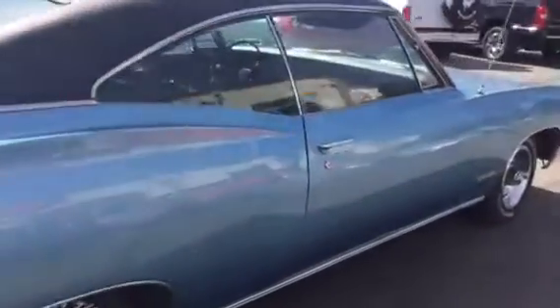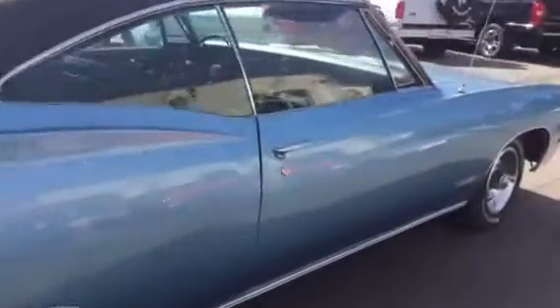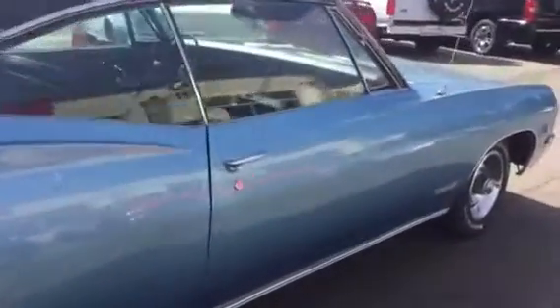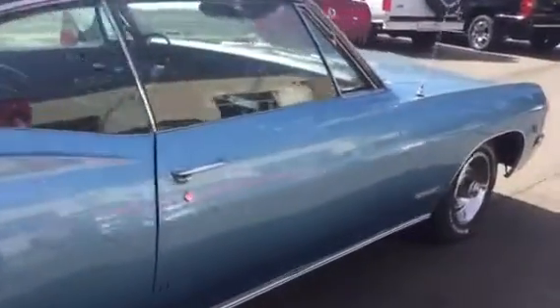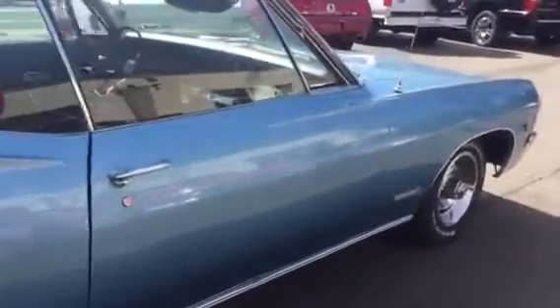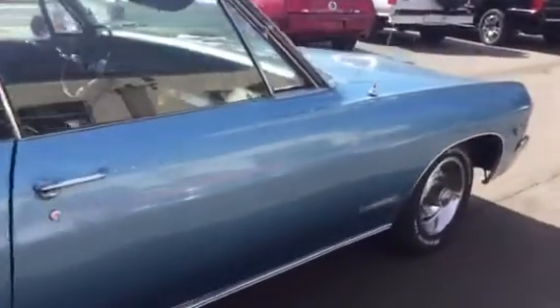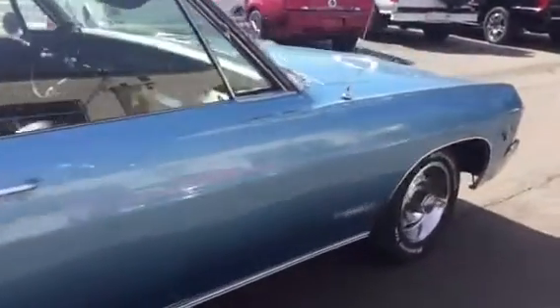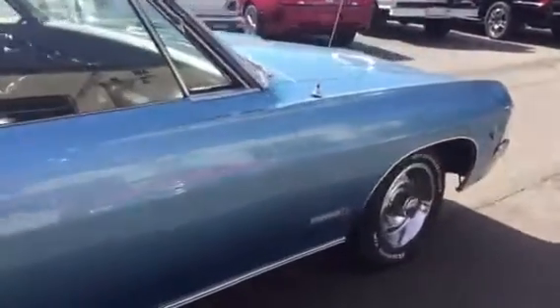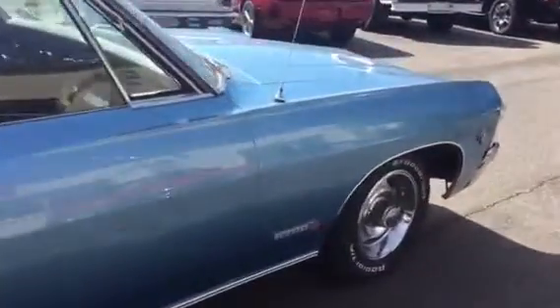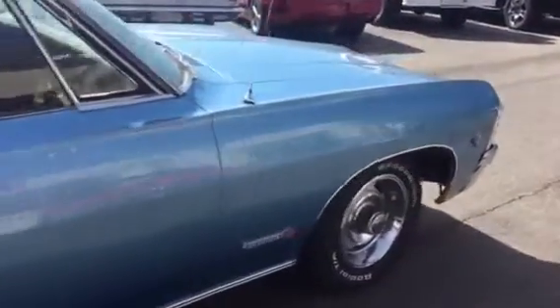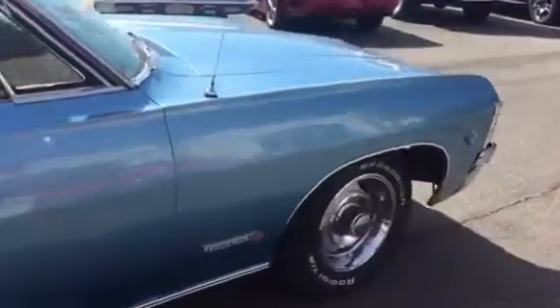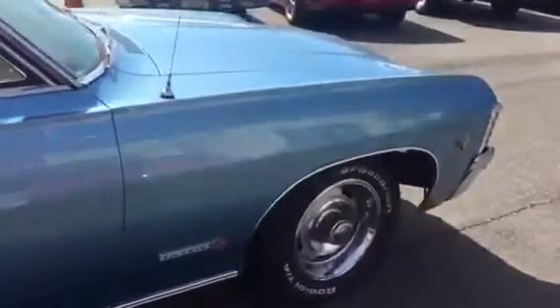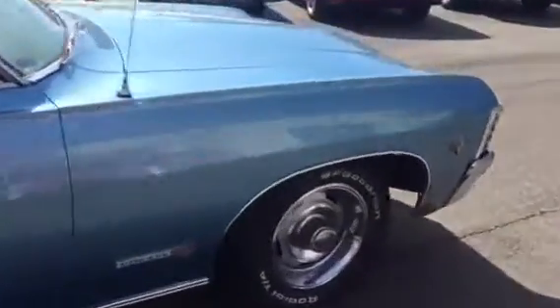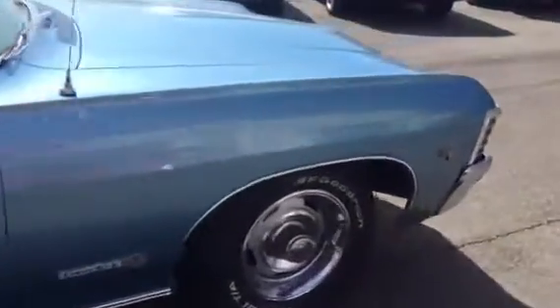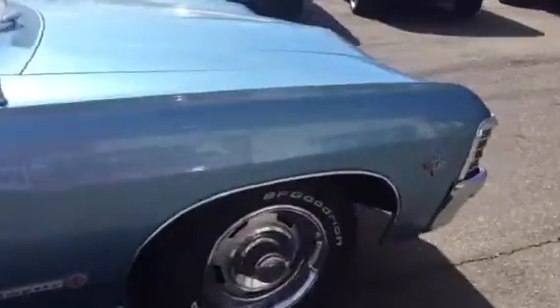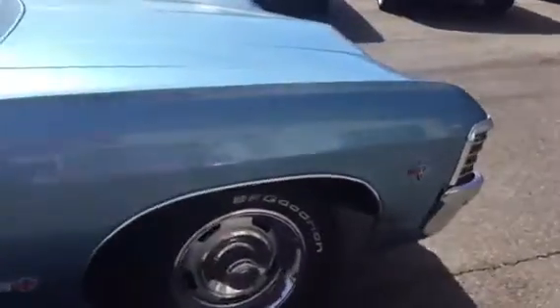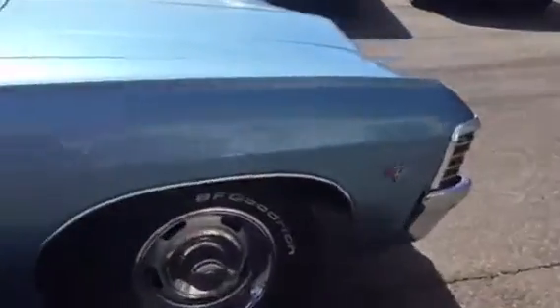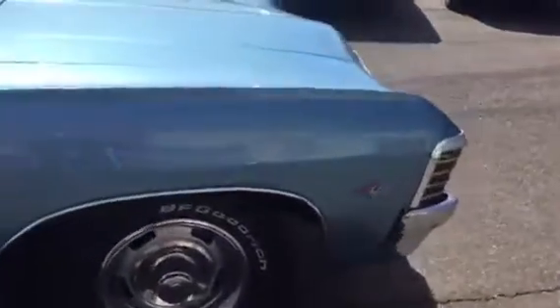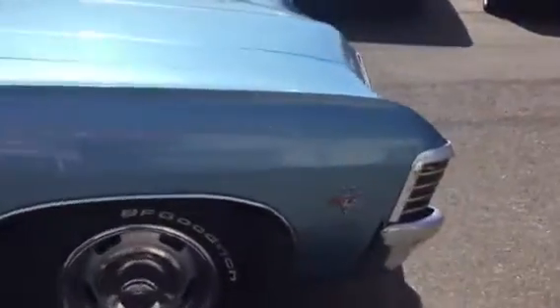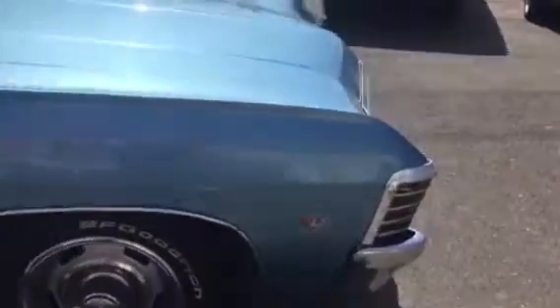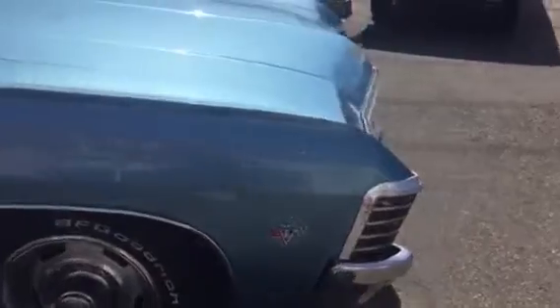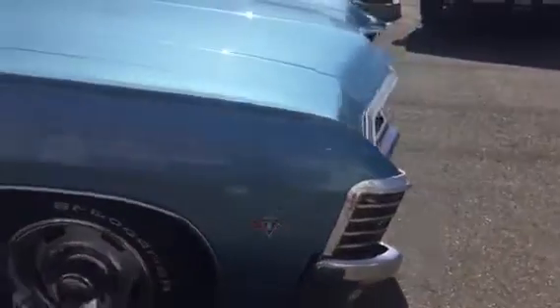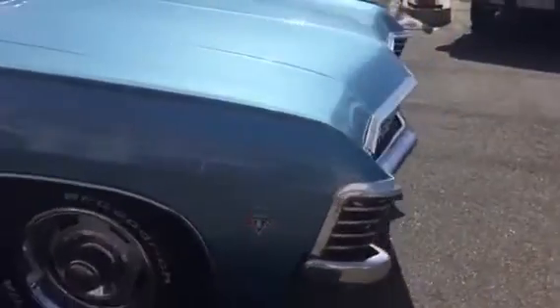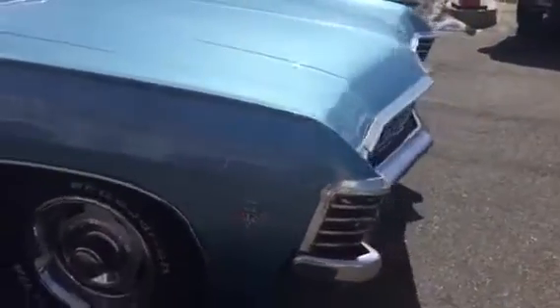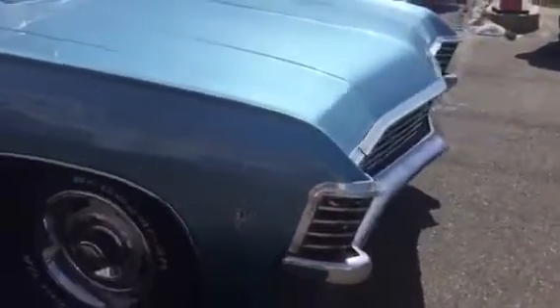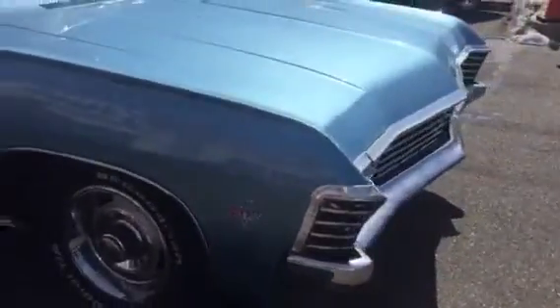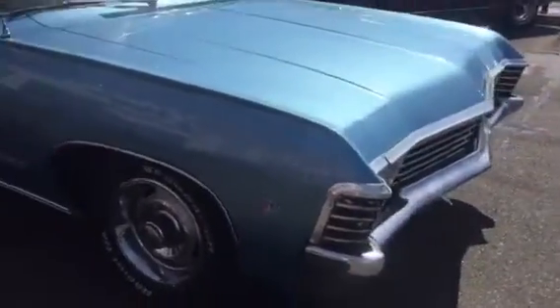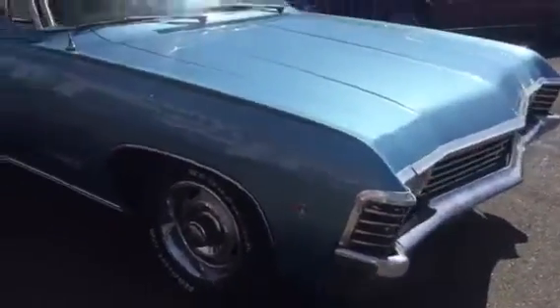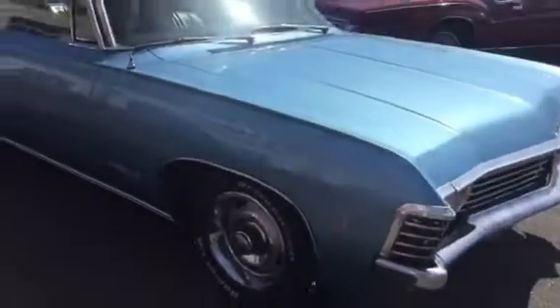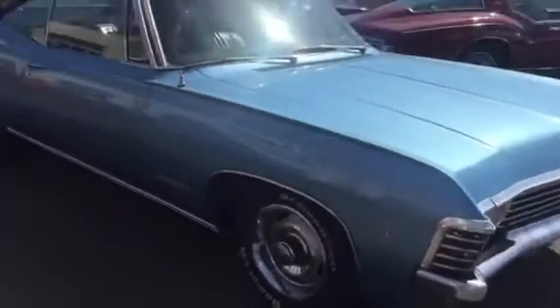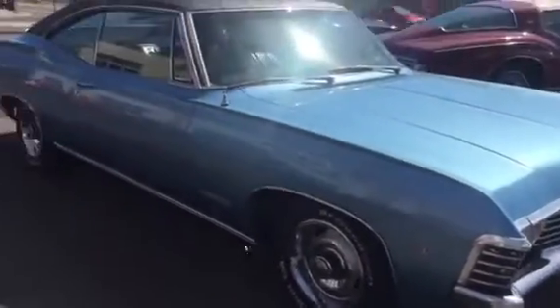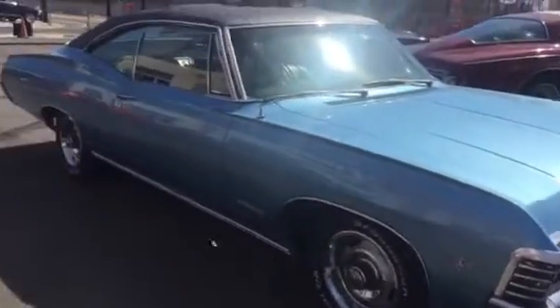67 Chevrolet Impala SS. What a nice looking car.